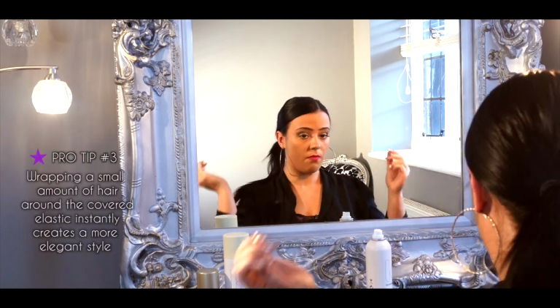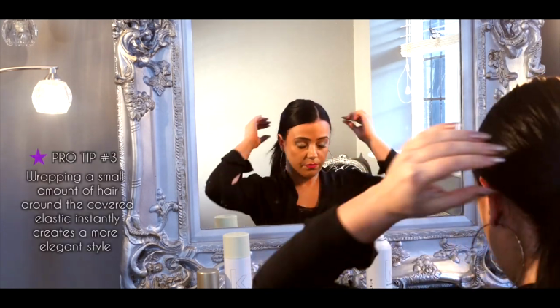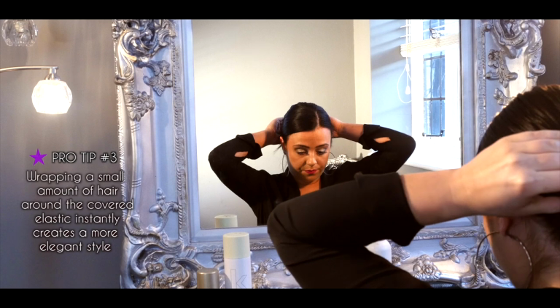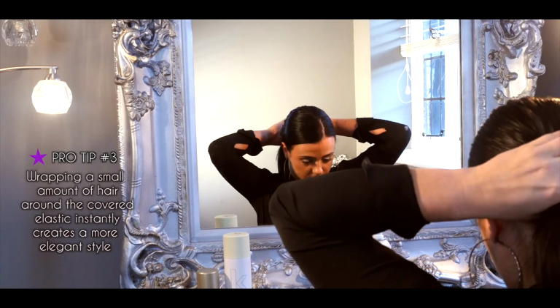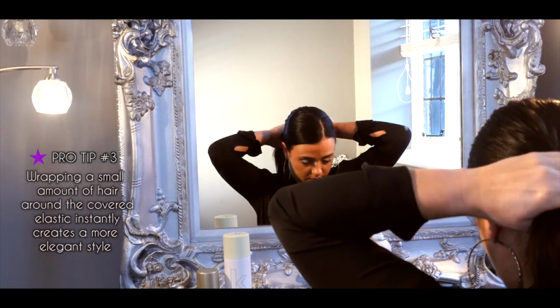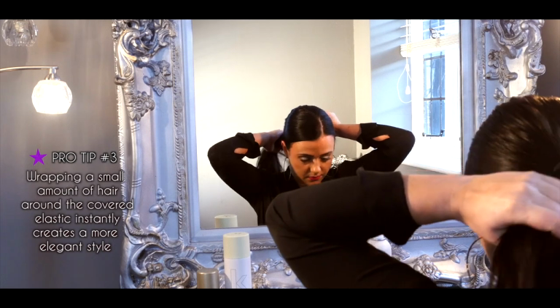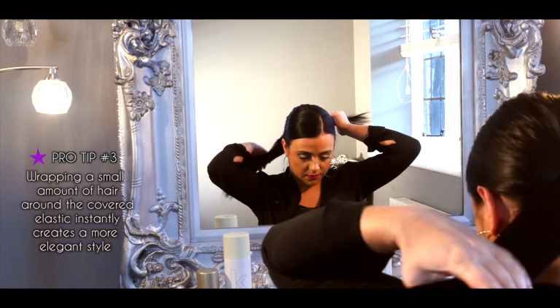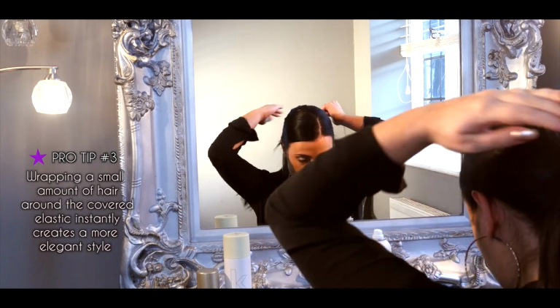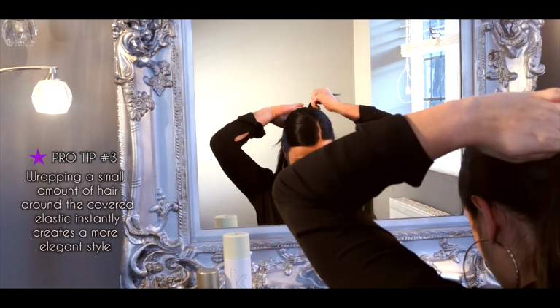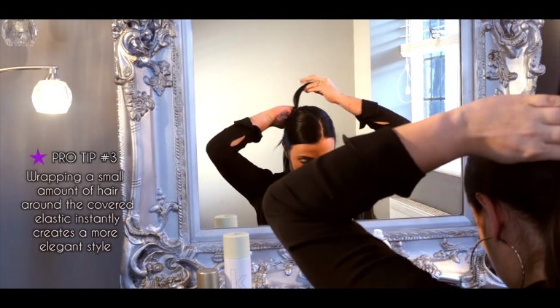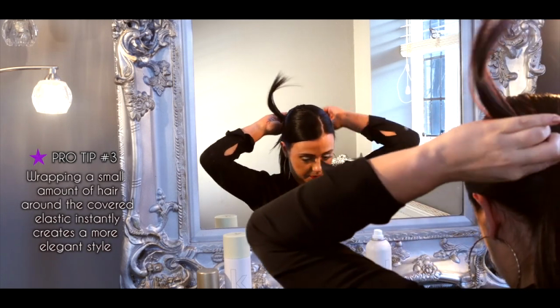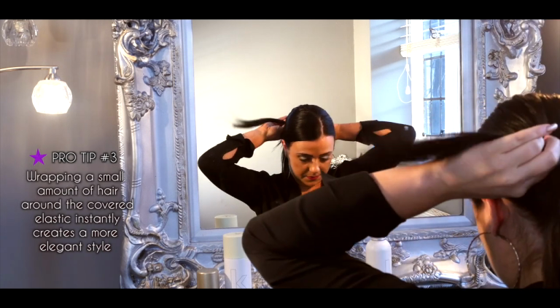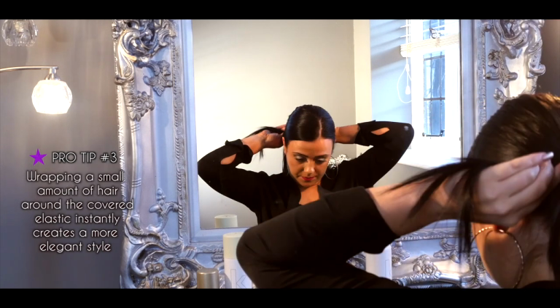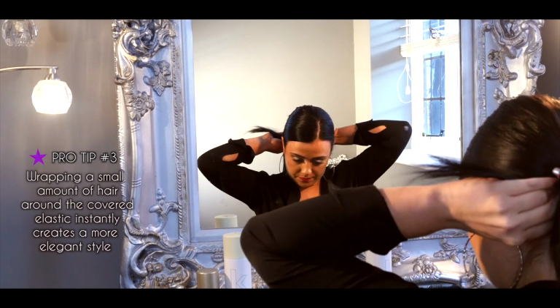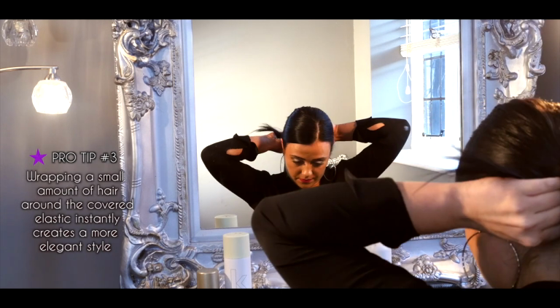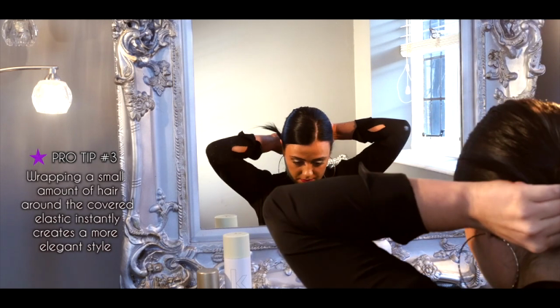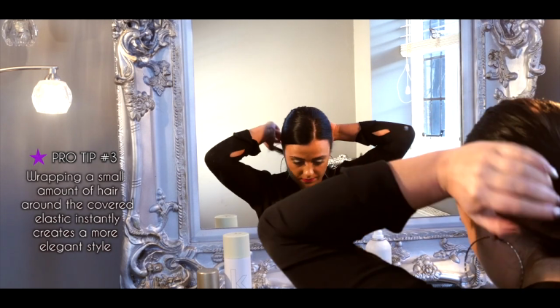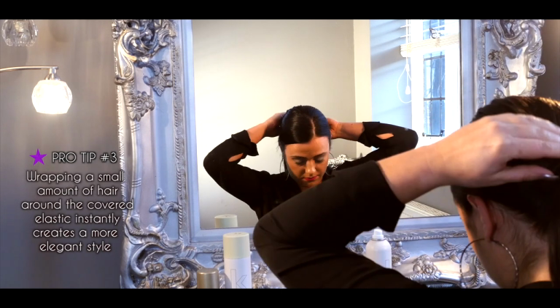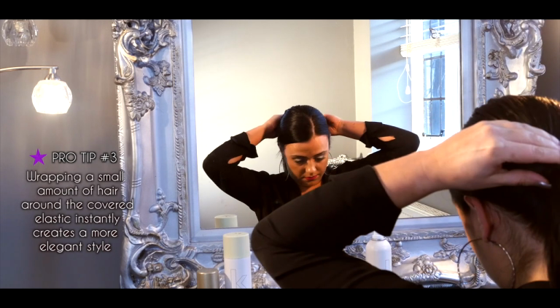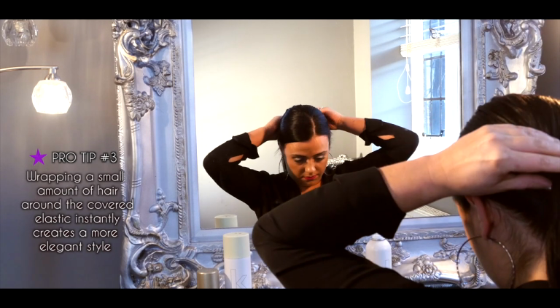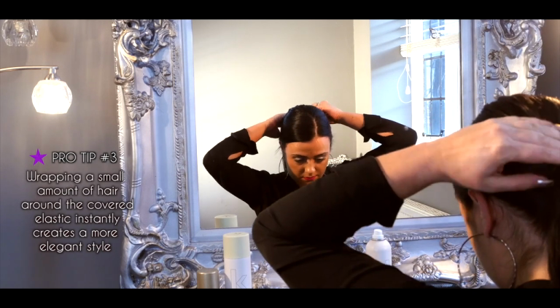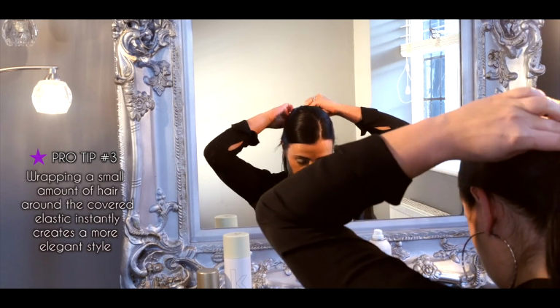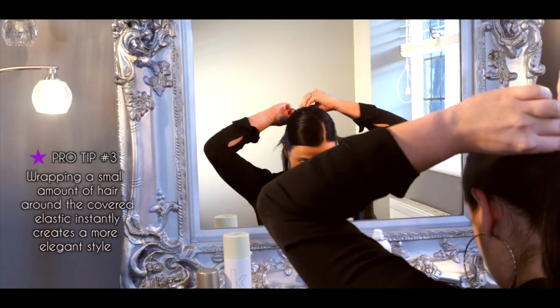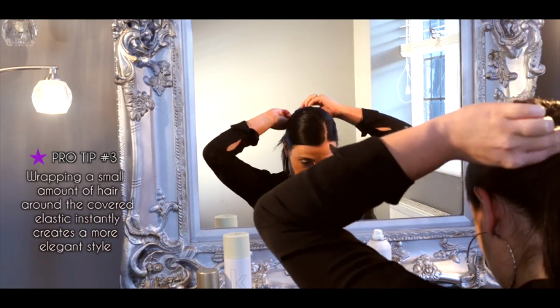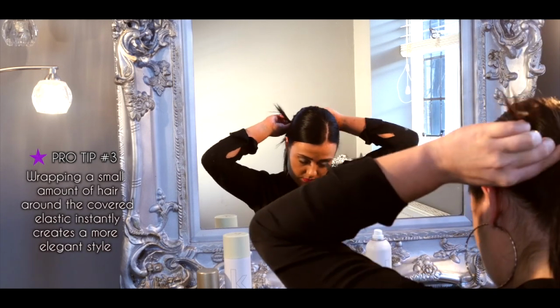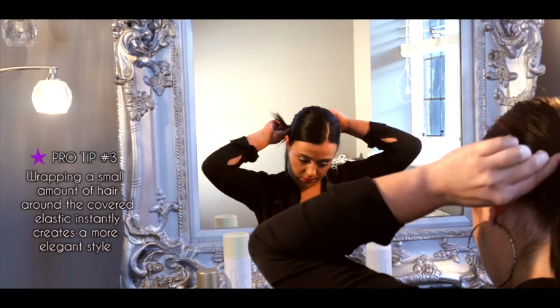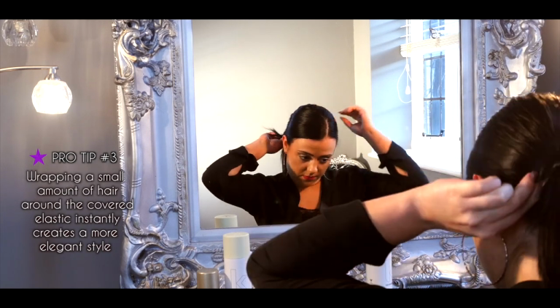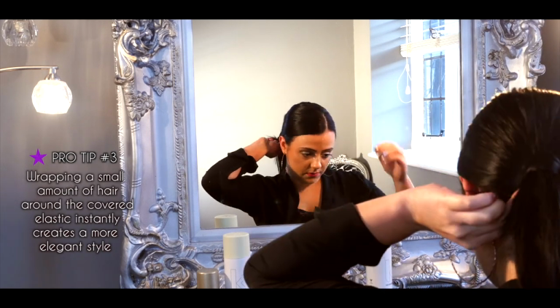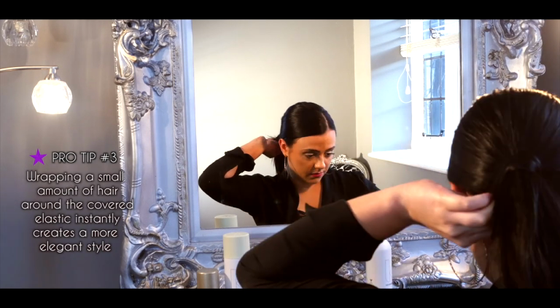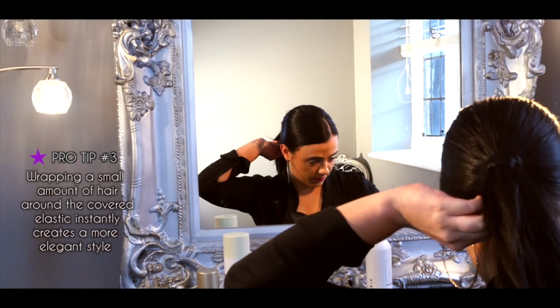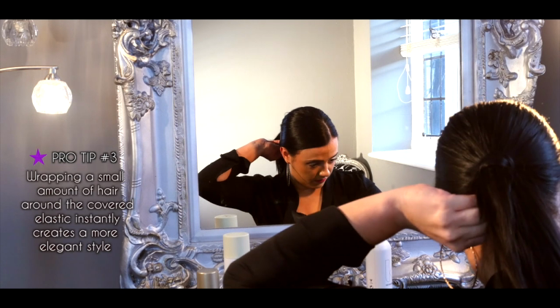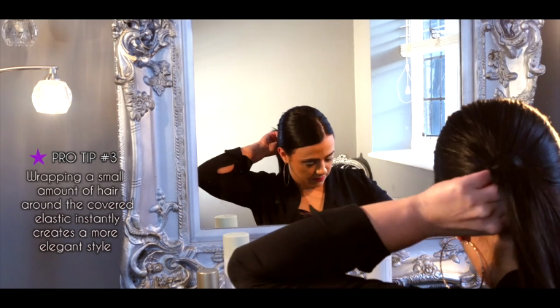Wrapping a small amount of hair around the covered elastic instantly creates a more elegant style.